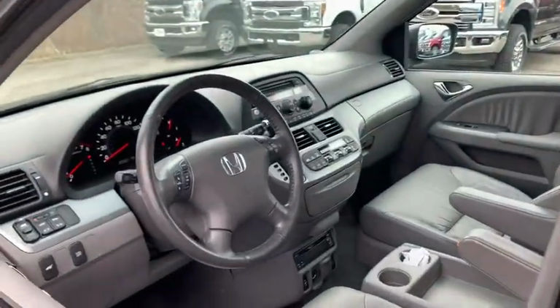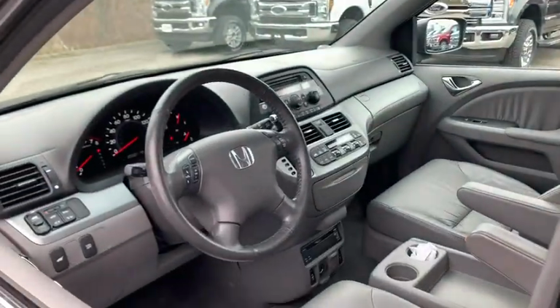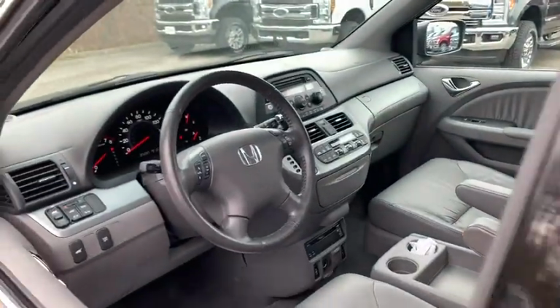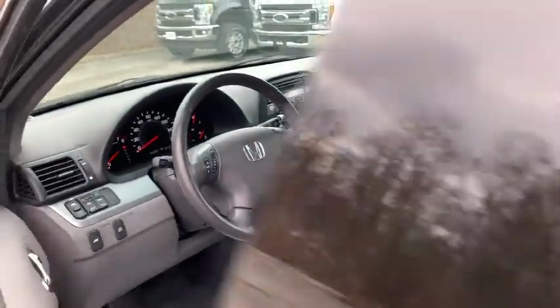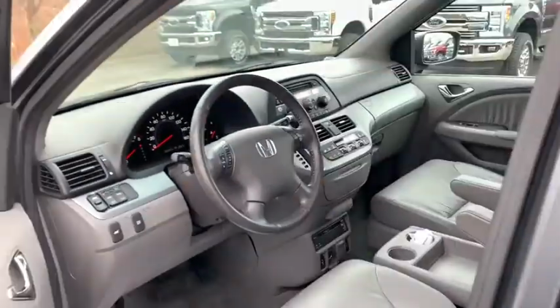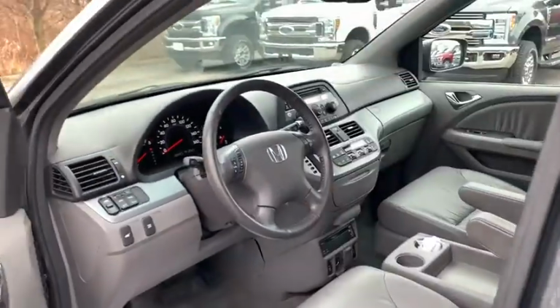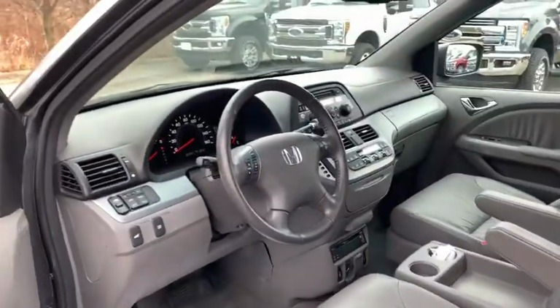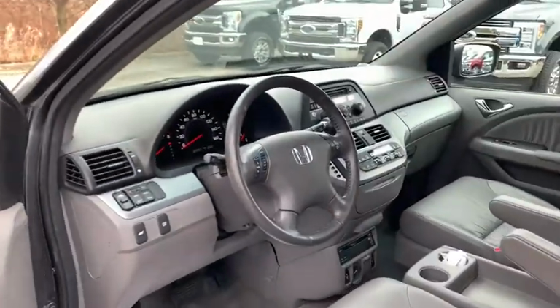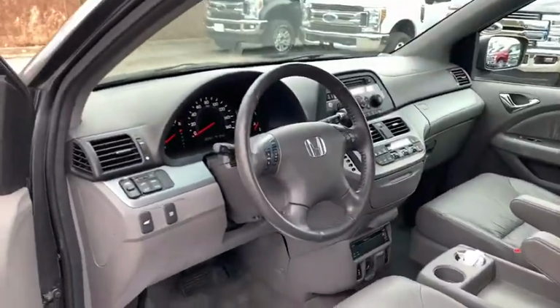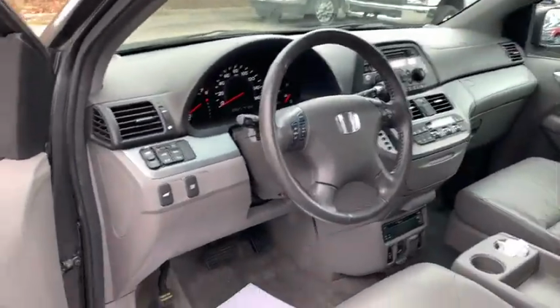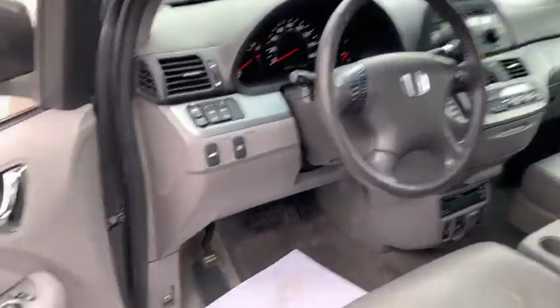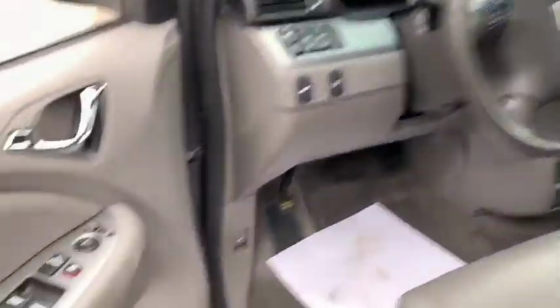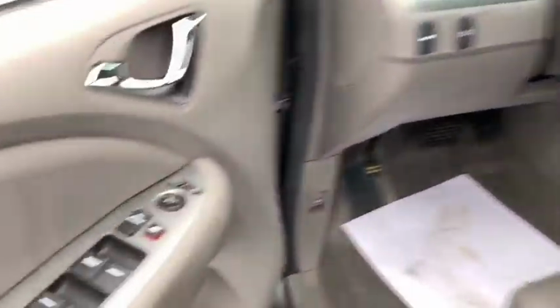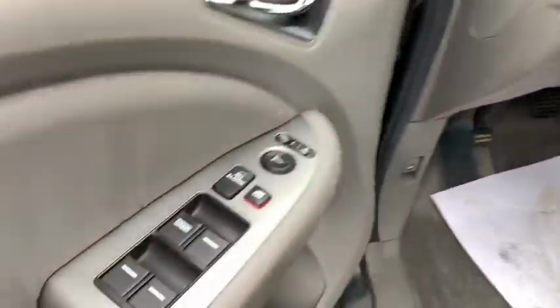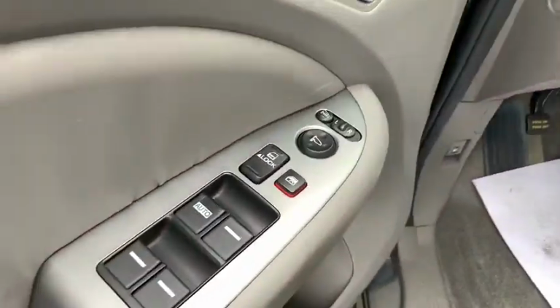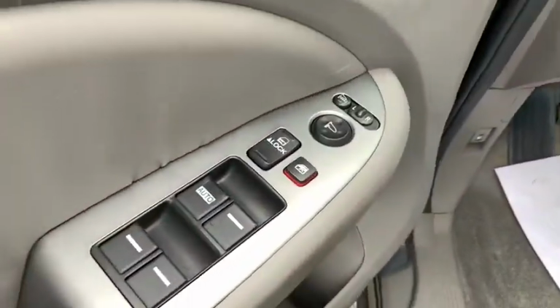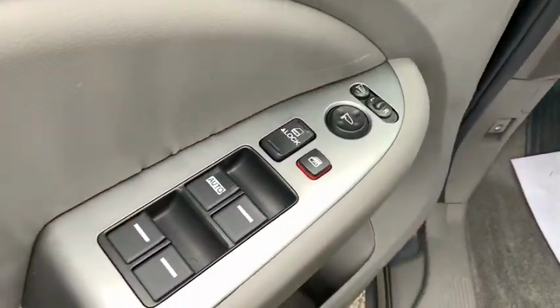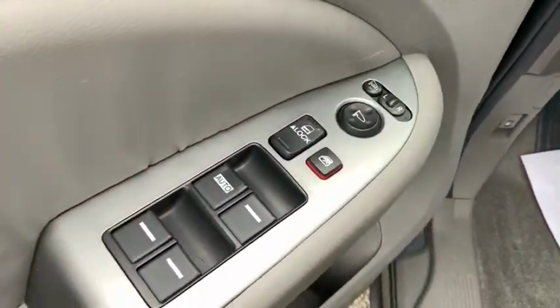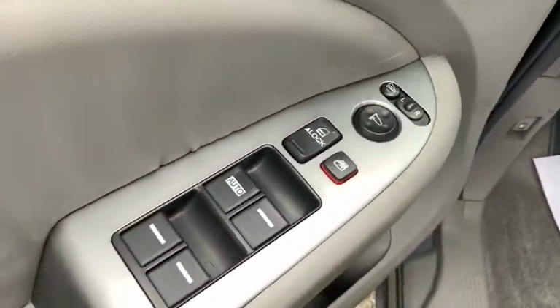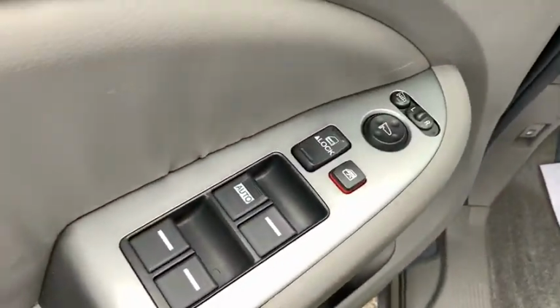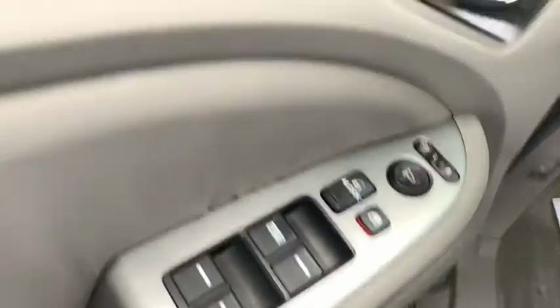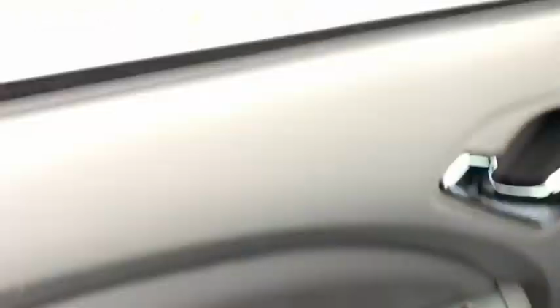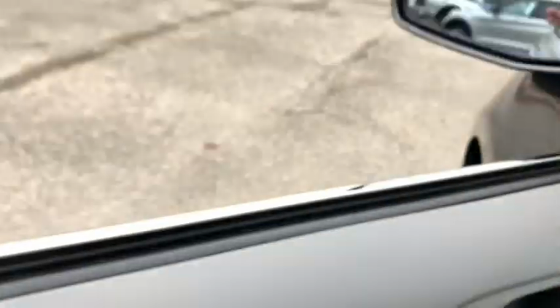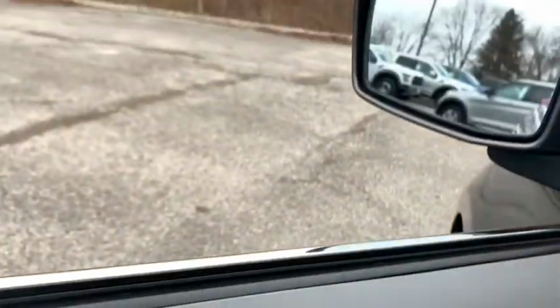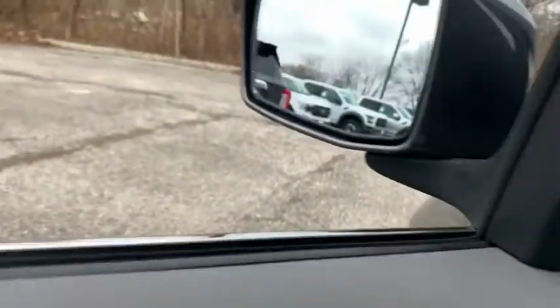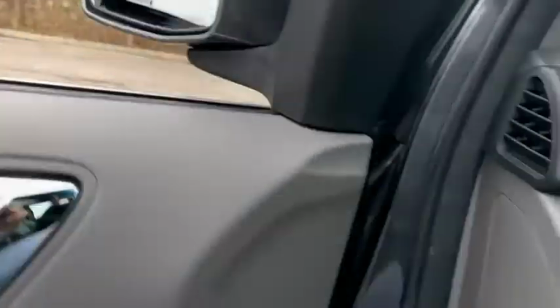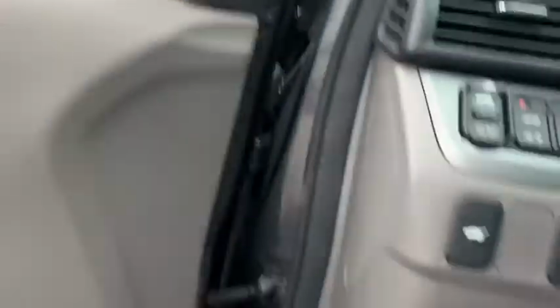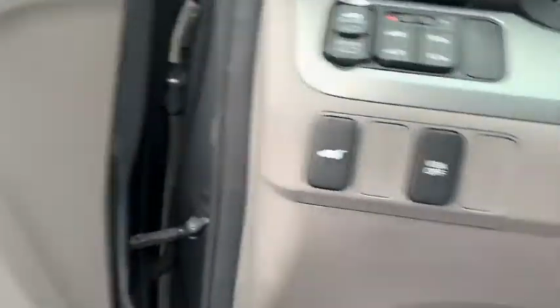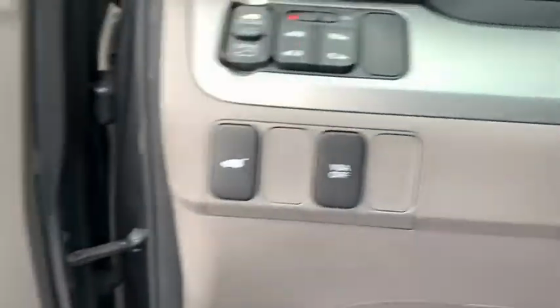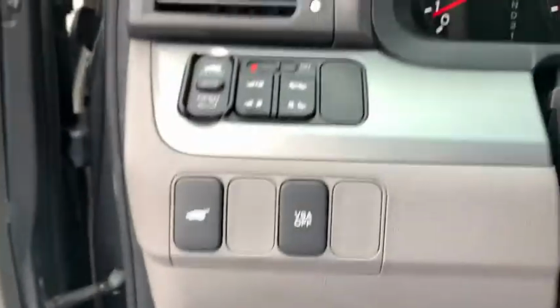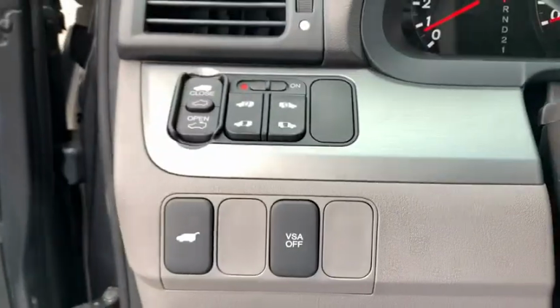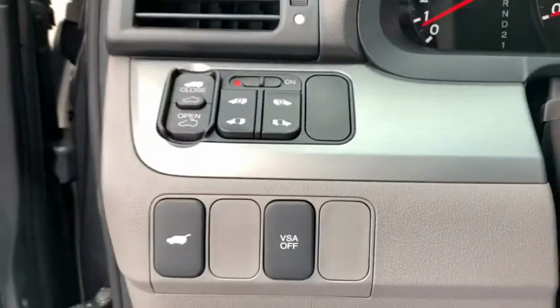This vehicle has less than a hundred and five thousand miles. Here are some of this vehicle's great options.